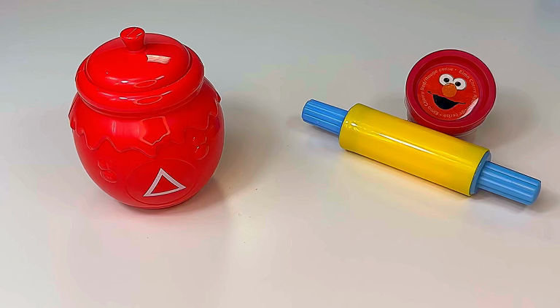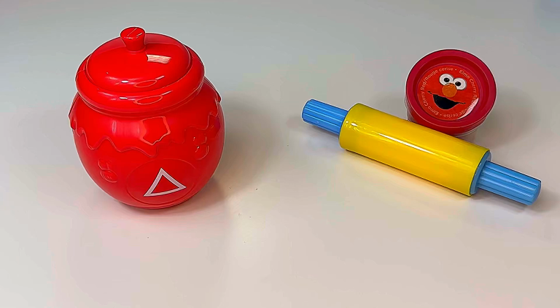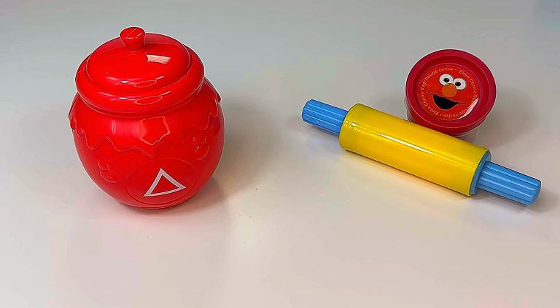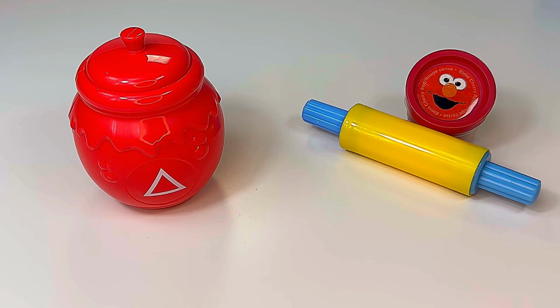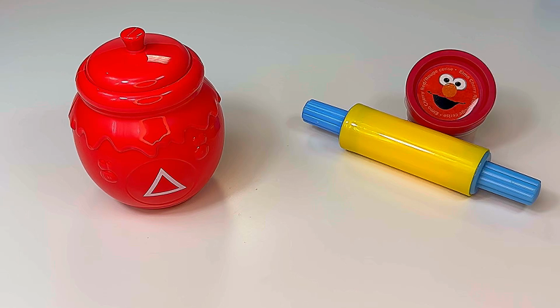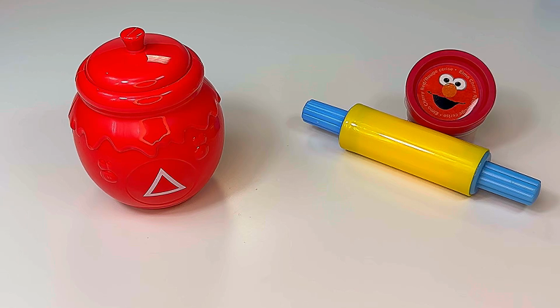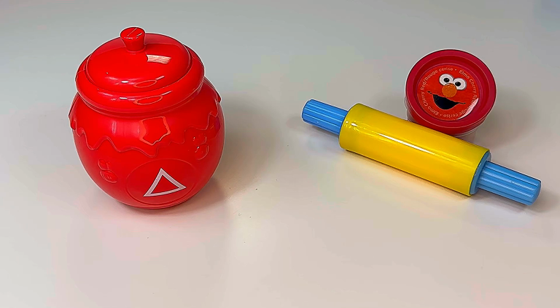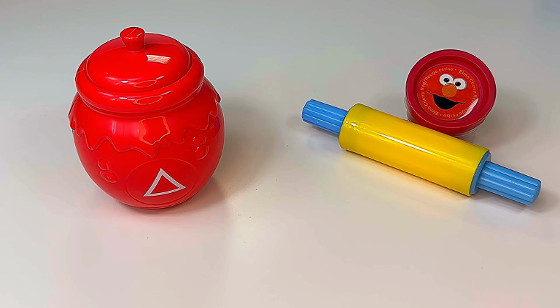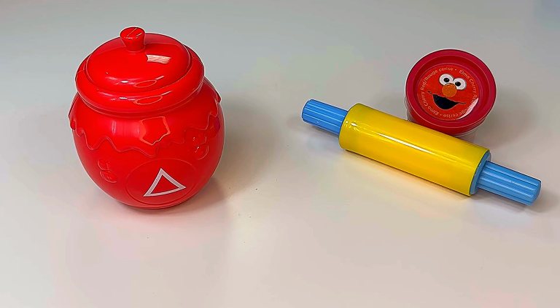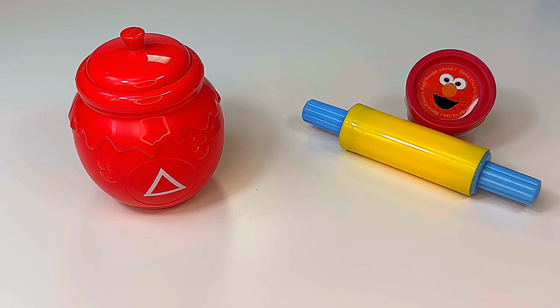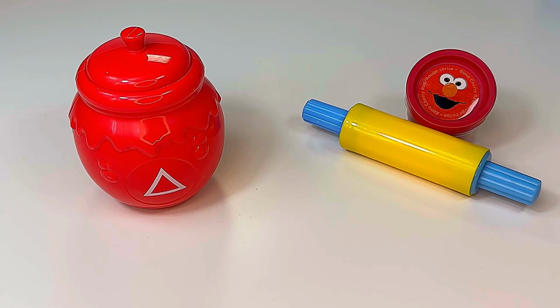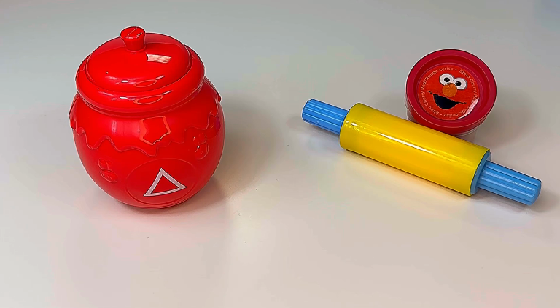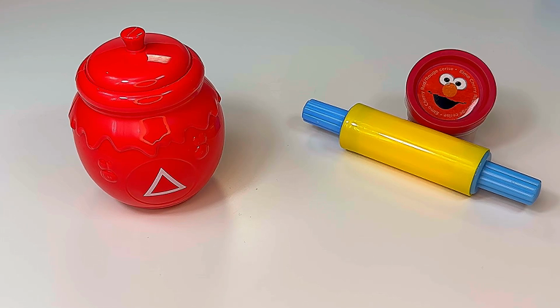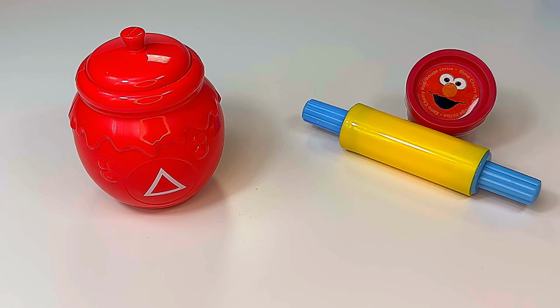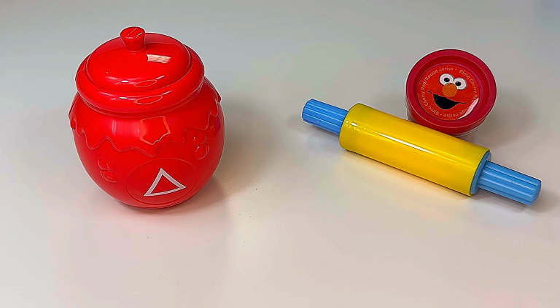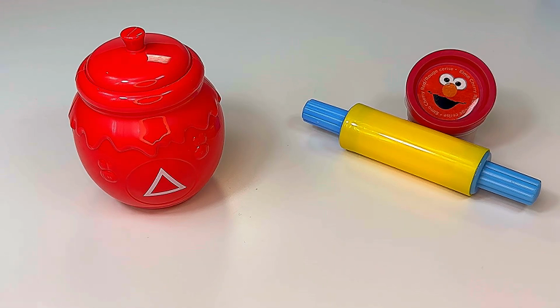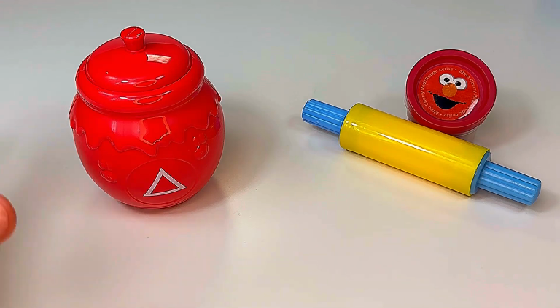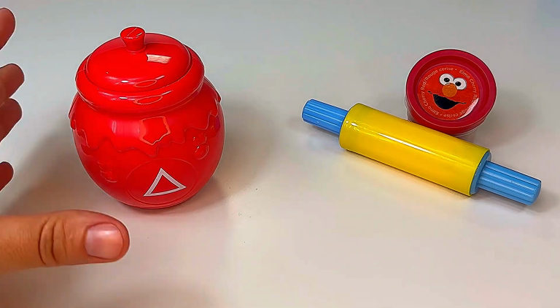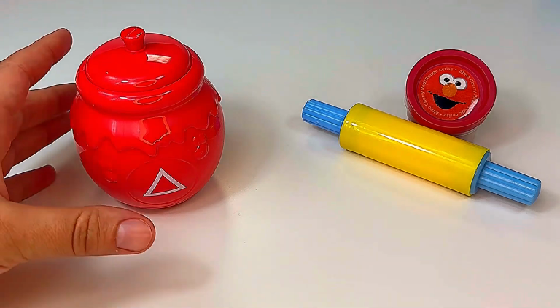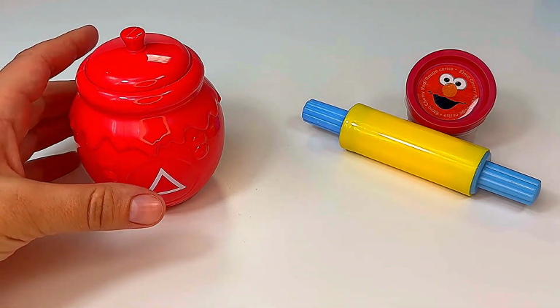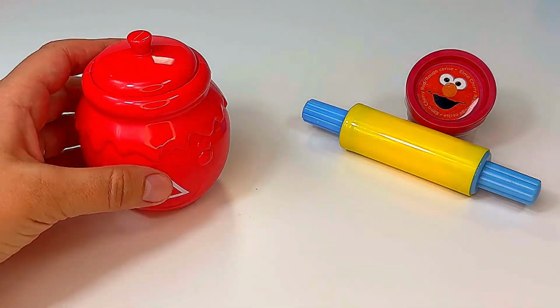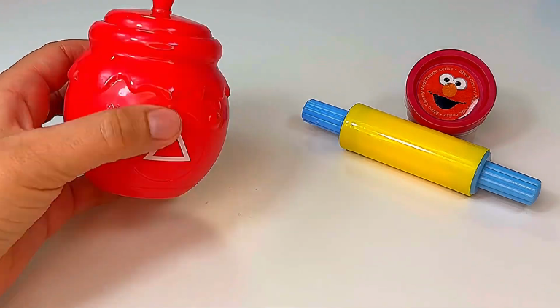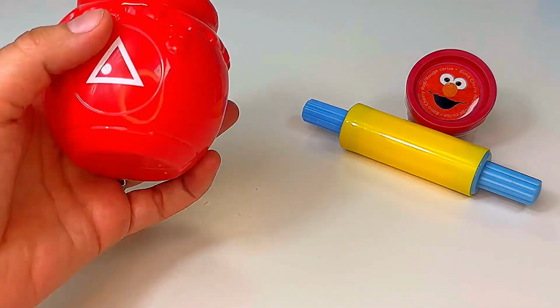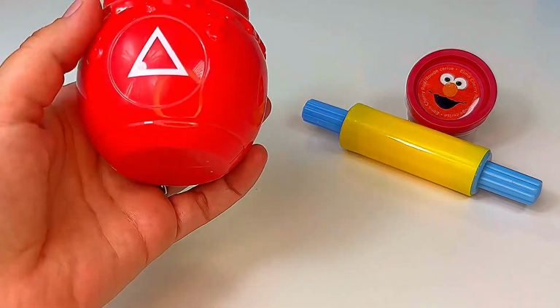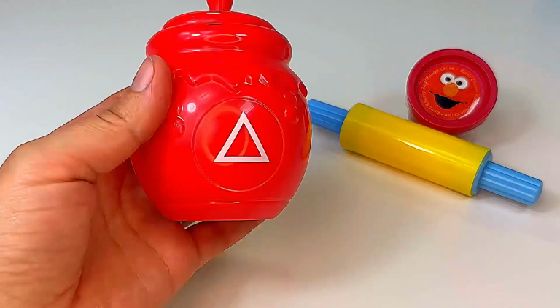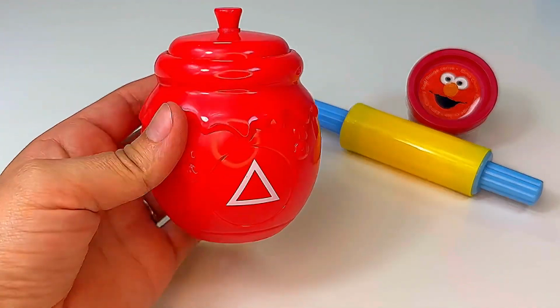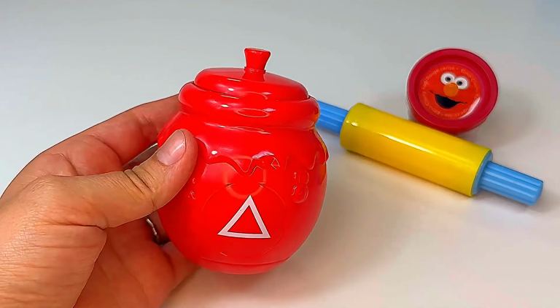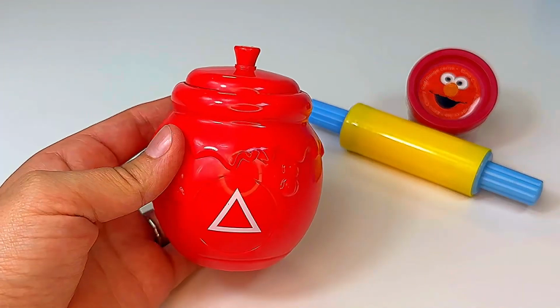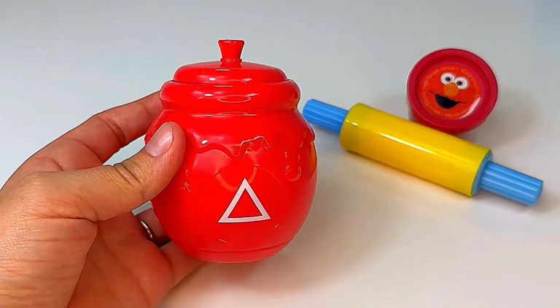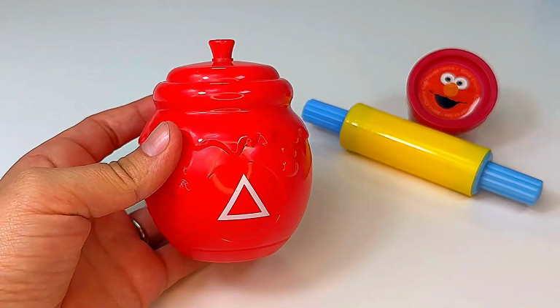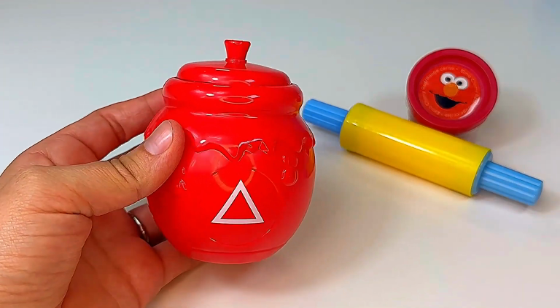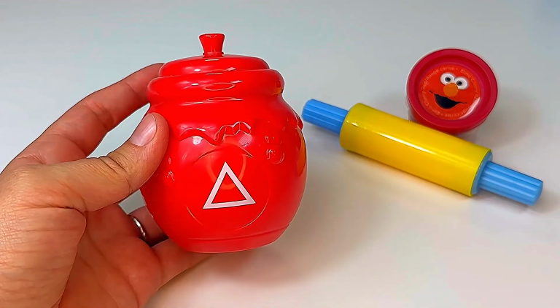Hello everyone! Let's learn shapes, colors and numbers with Elmo and his friends.